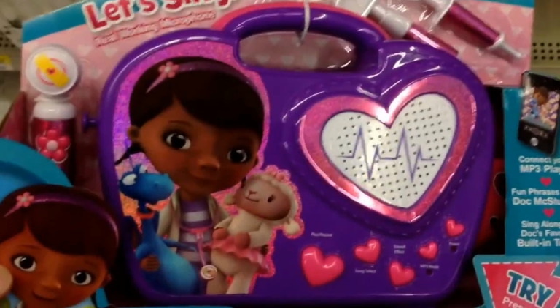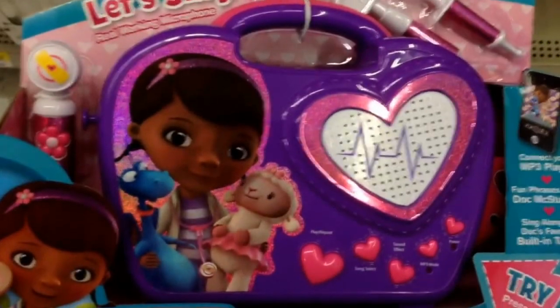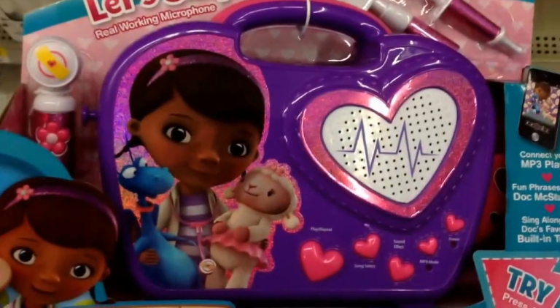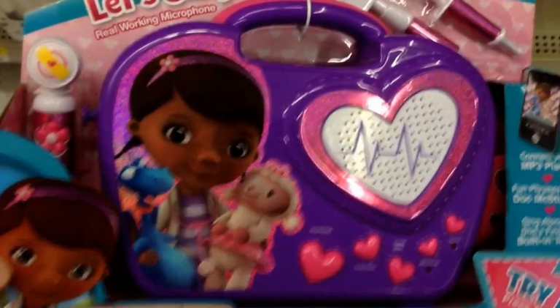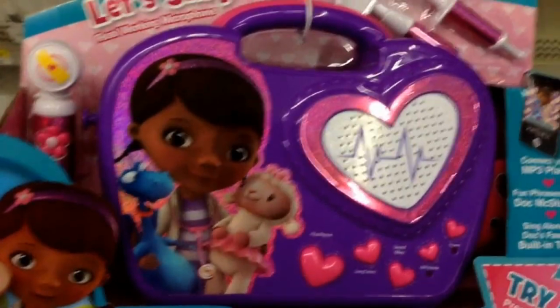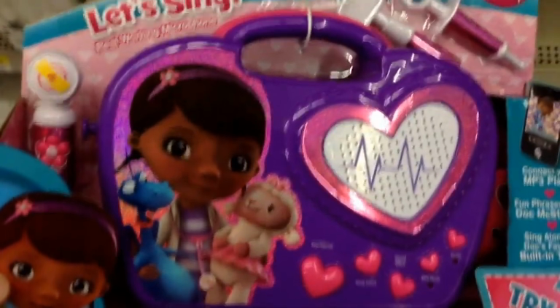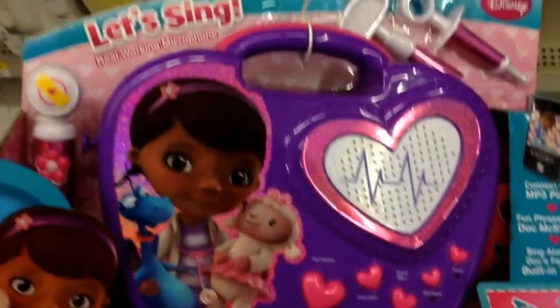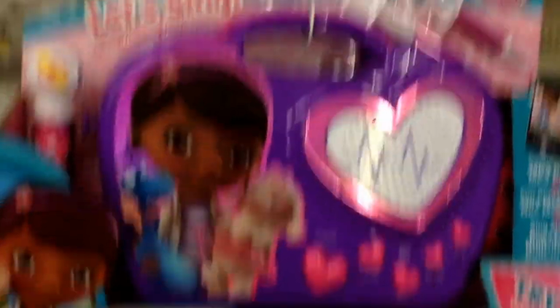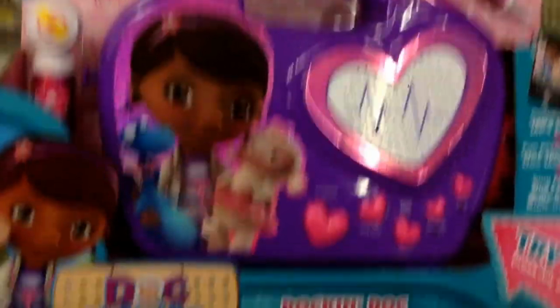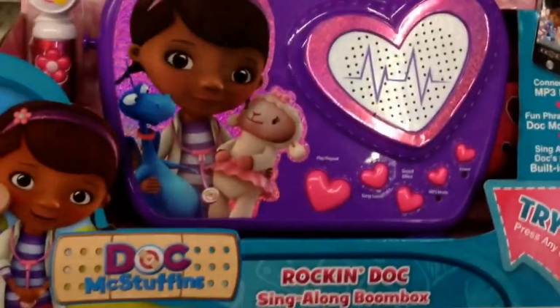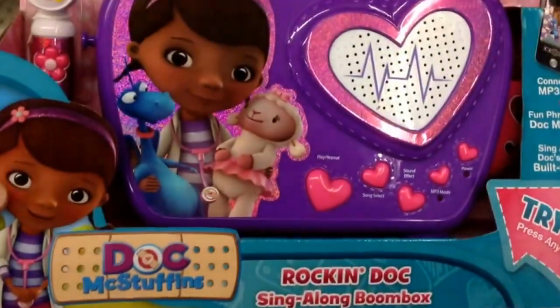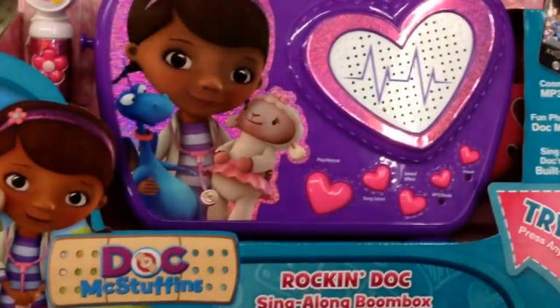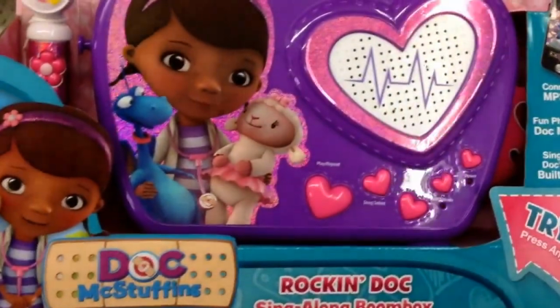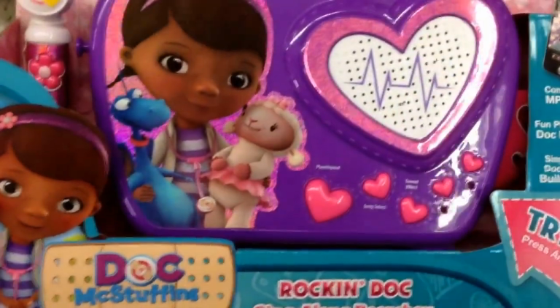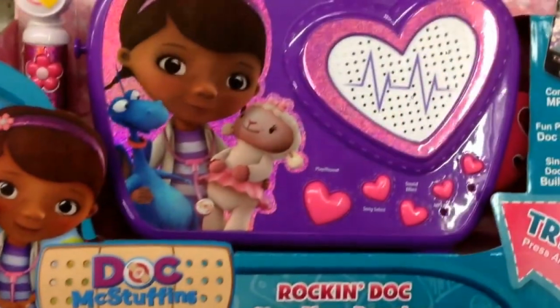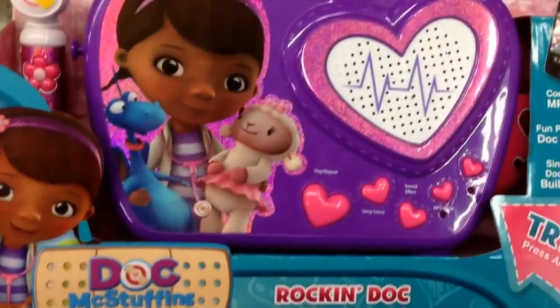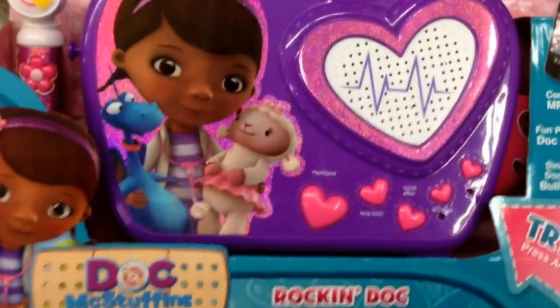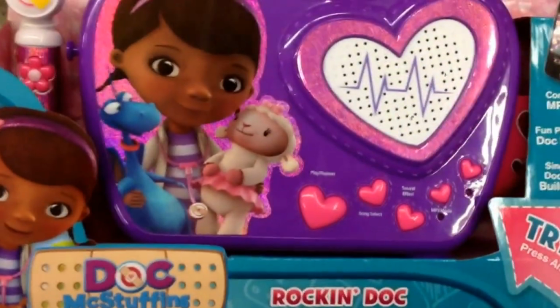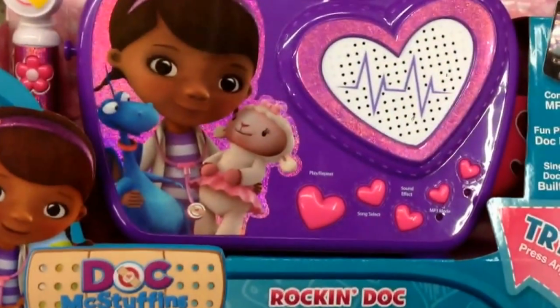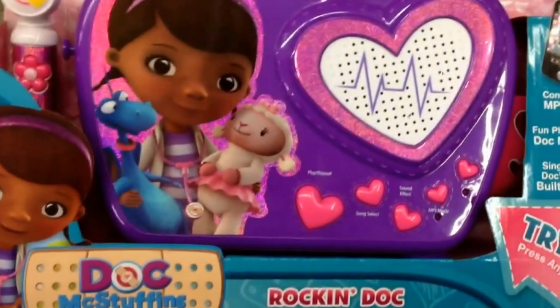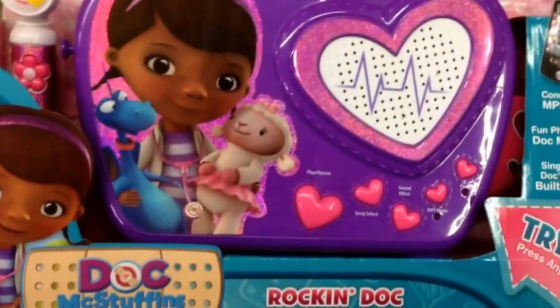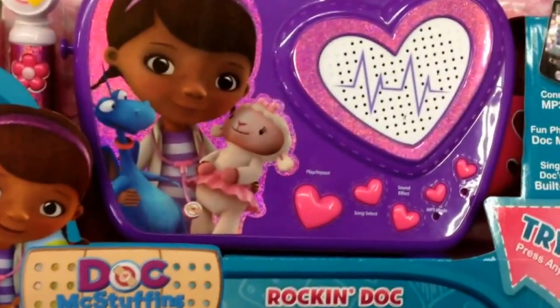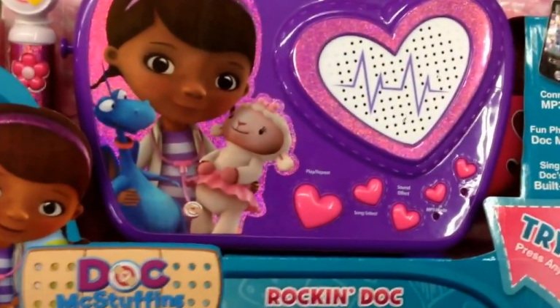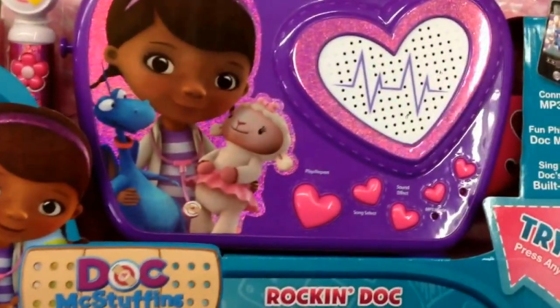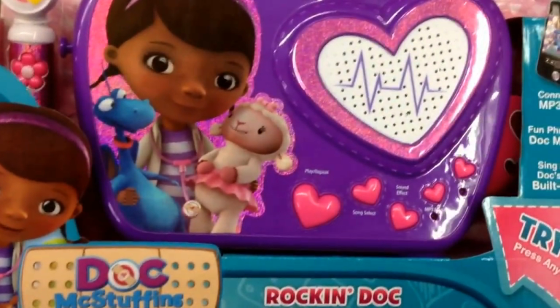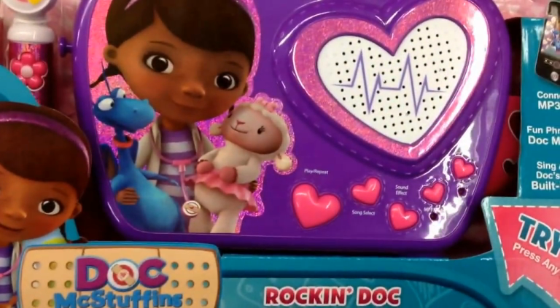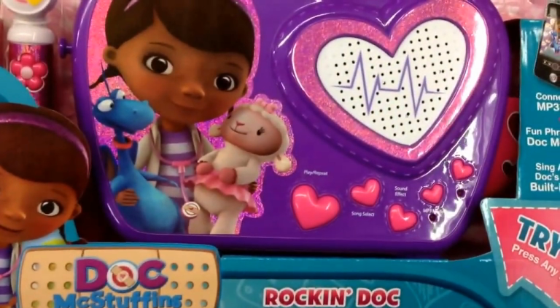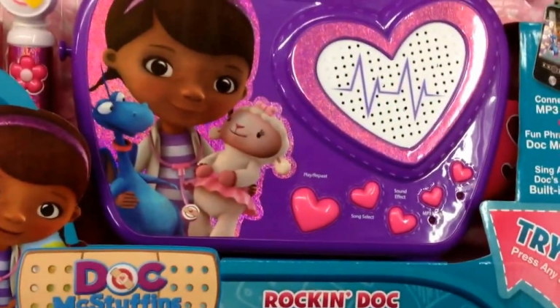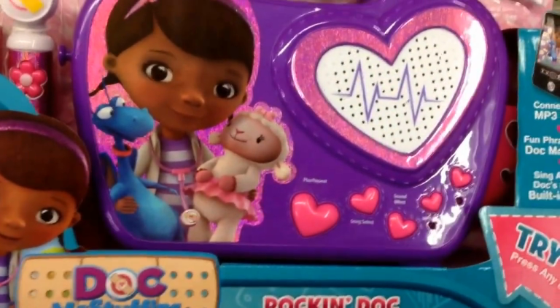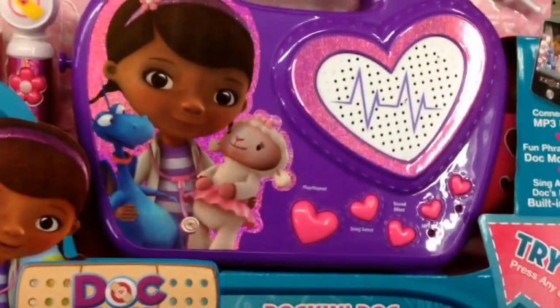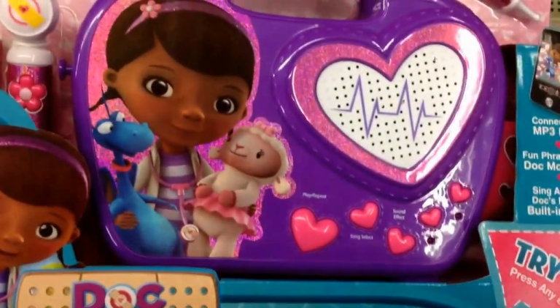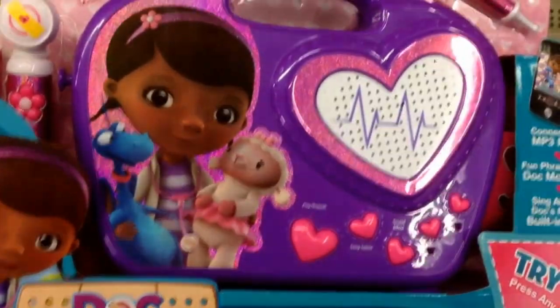Hey guys, welcome back to Top Shelf Toys from Doc McStuffins. I have the Rockin' Doc Sing-Along Boombox.